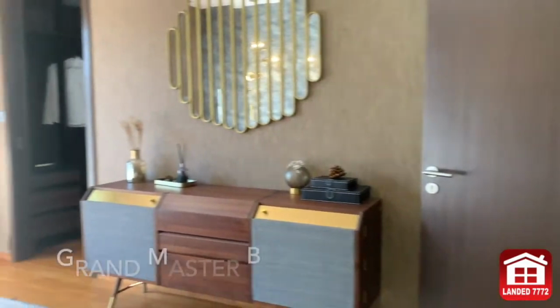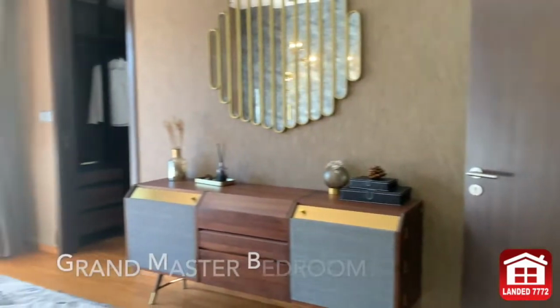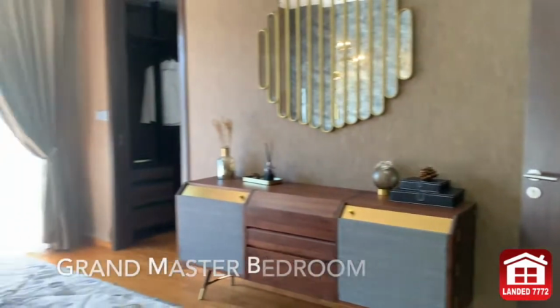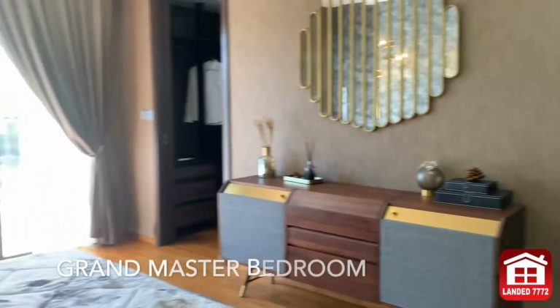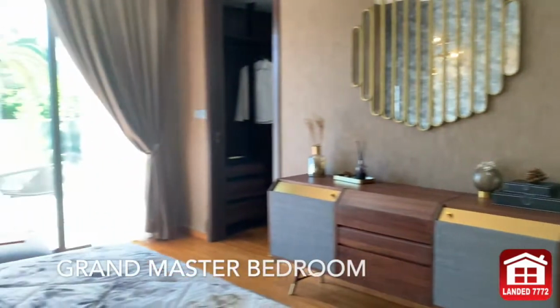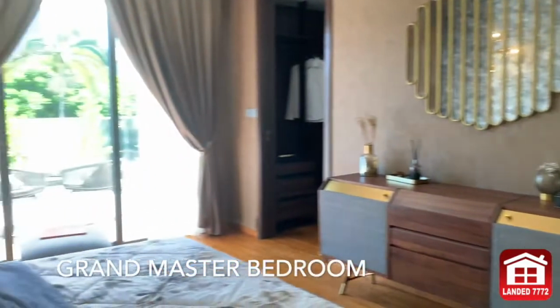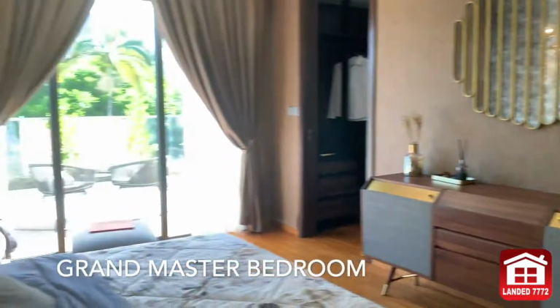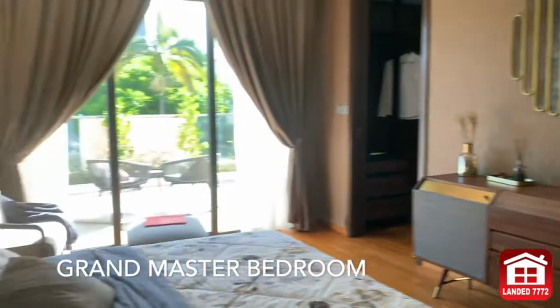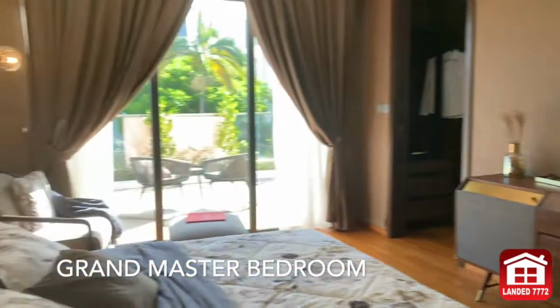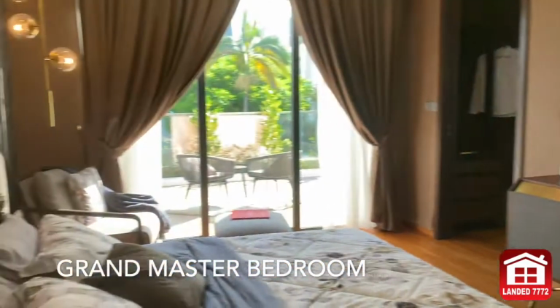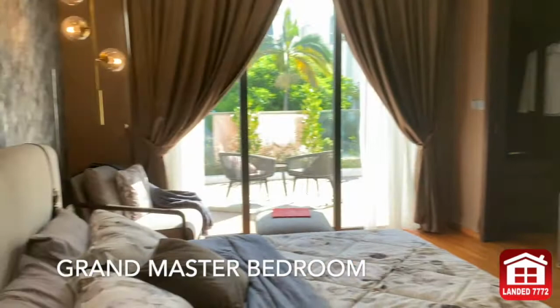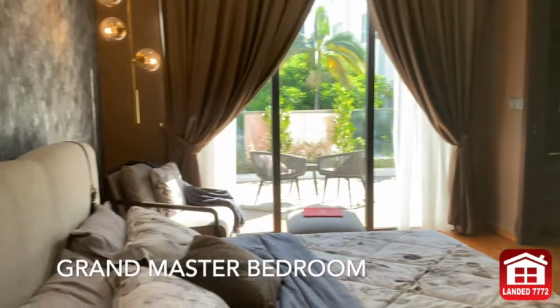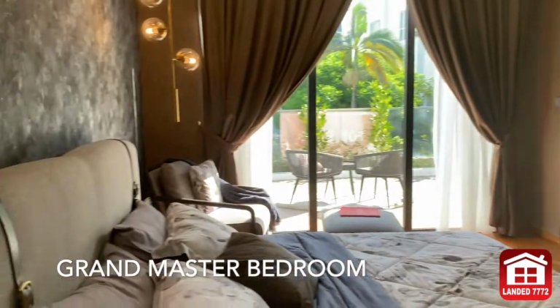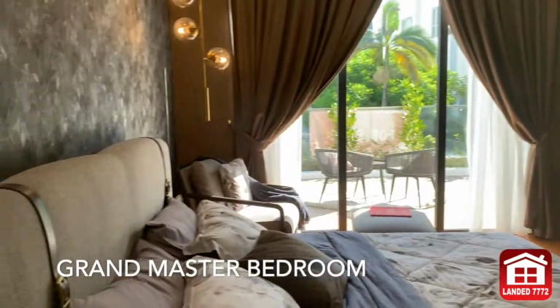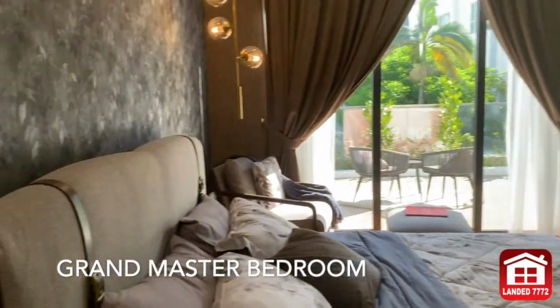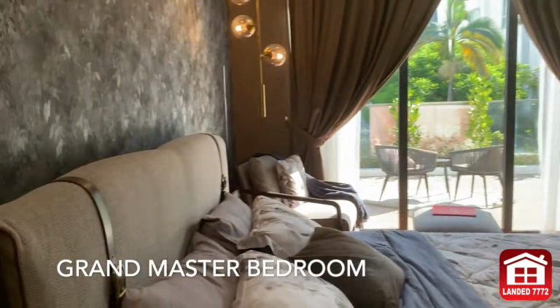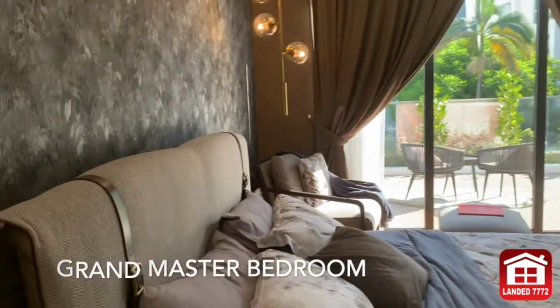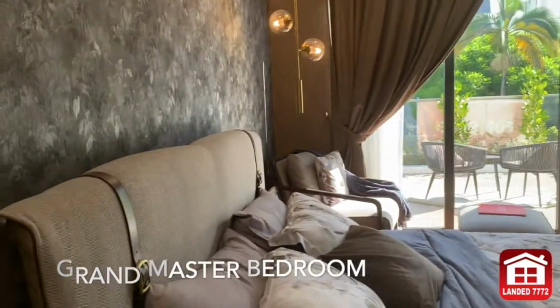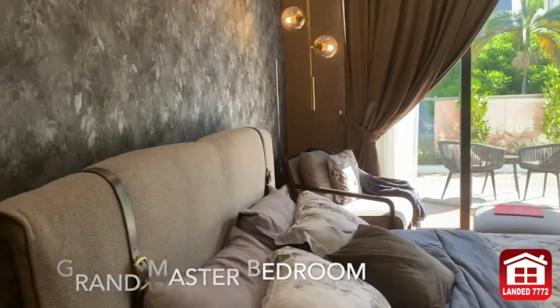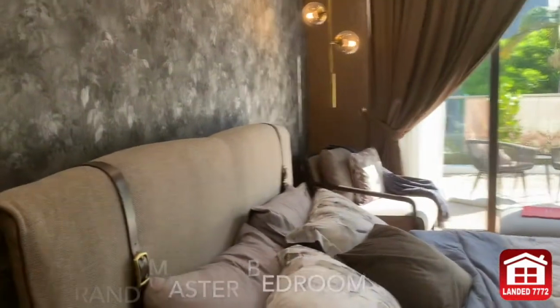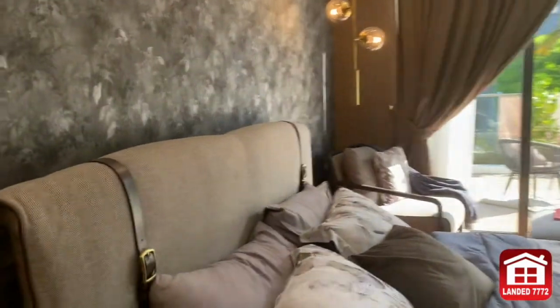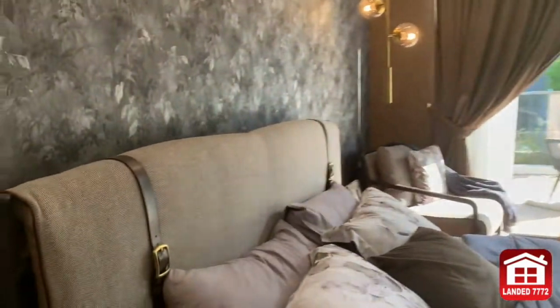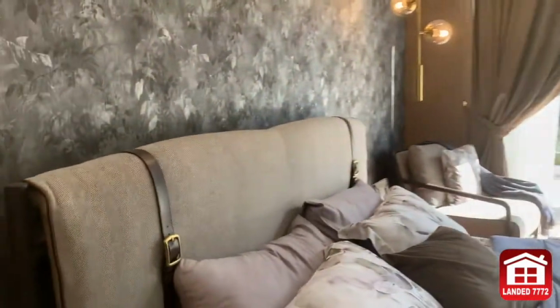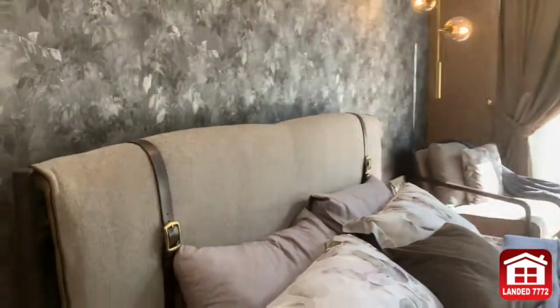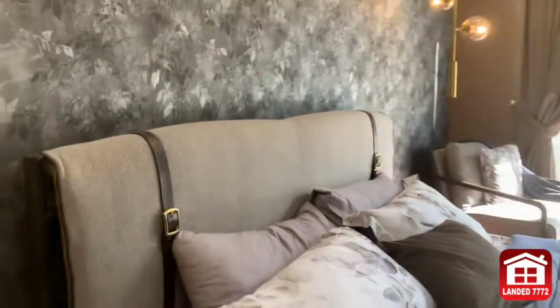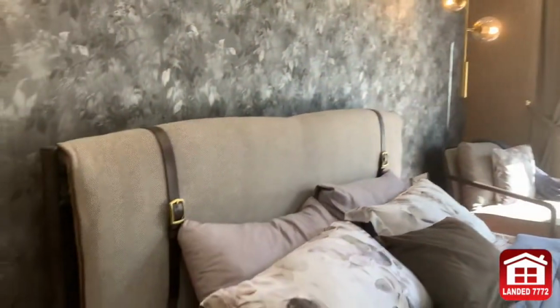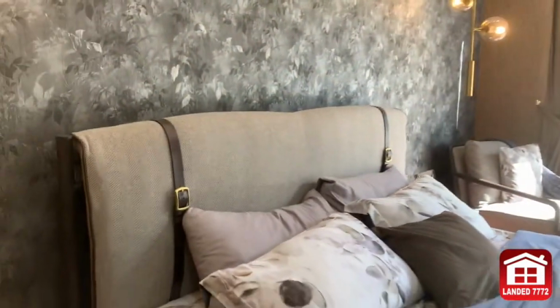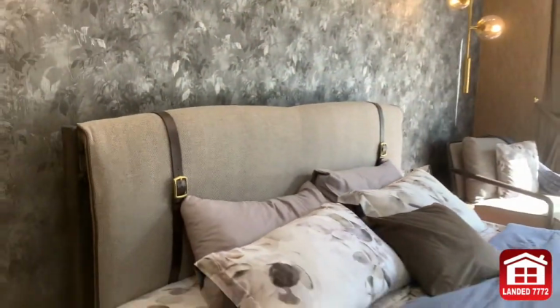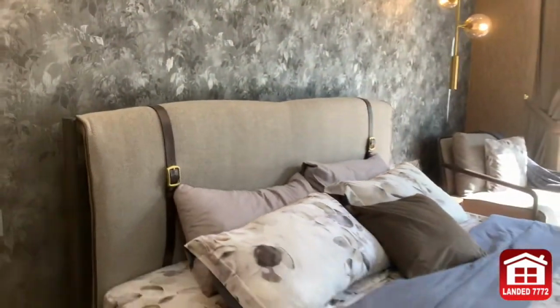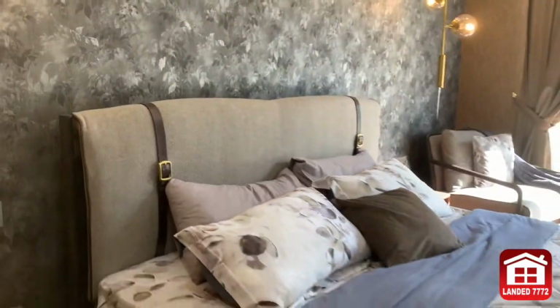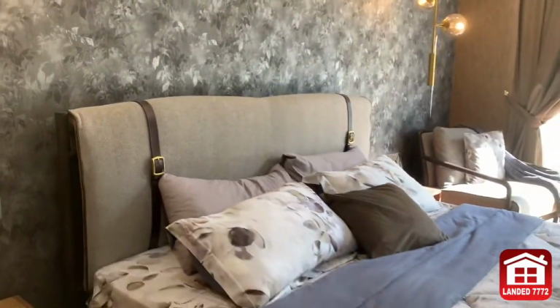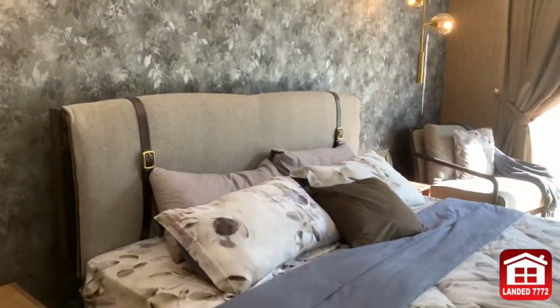Grand master bedroom that is bright and well-ventilated with an outdoor terrace. The other 3 bedrooms are spacious too.